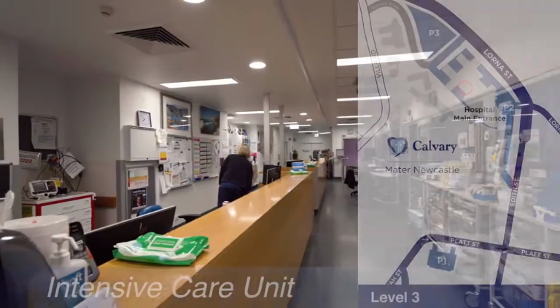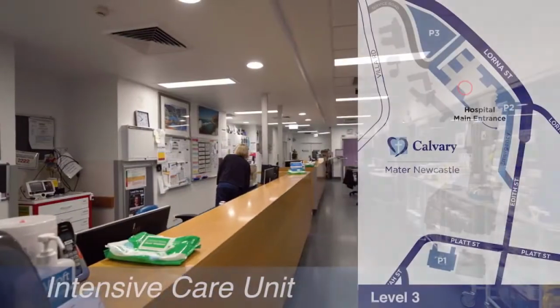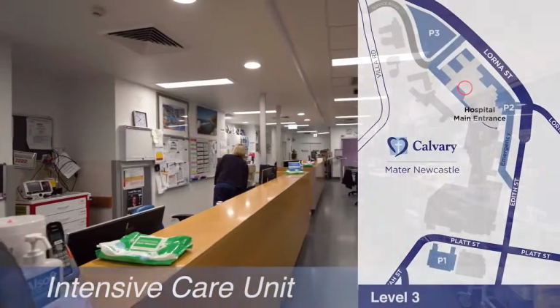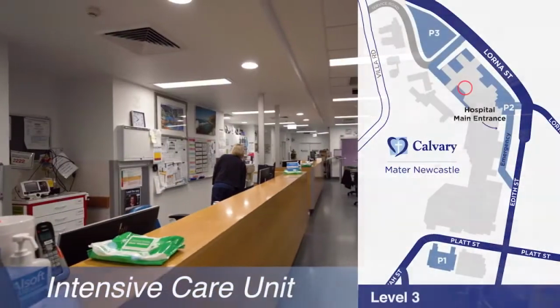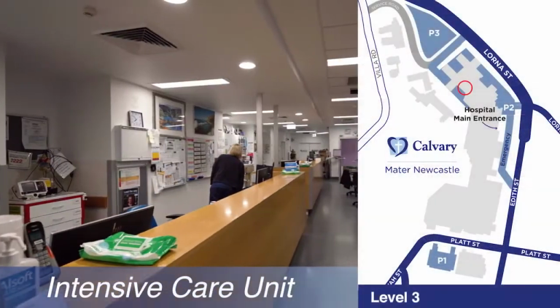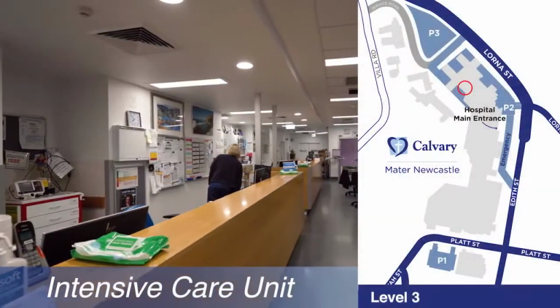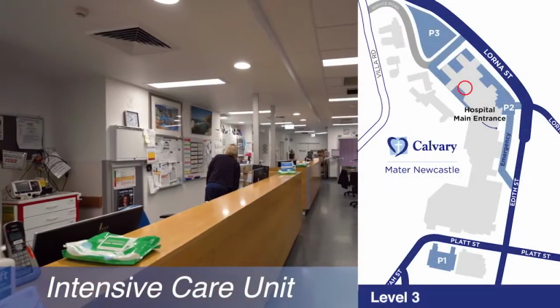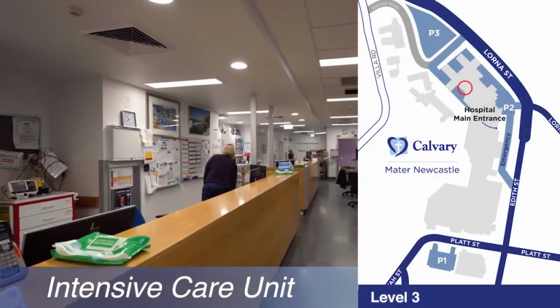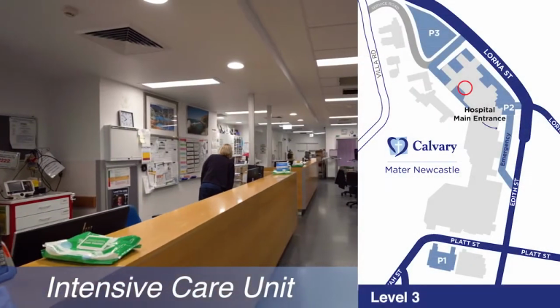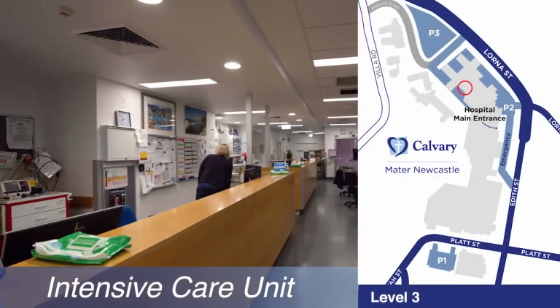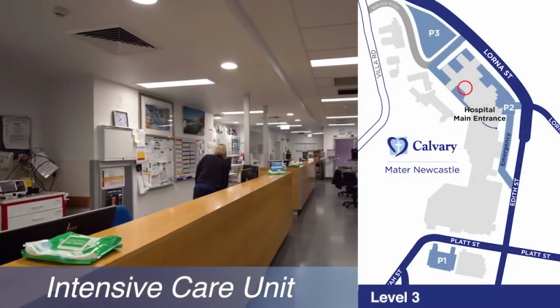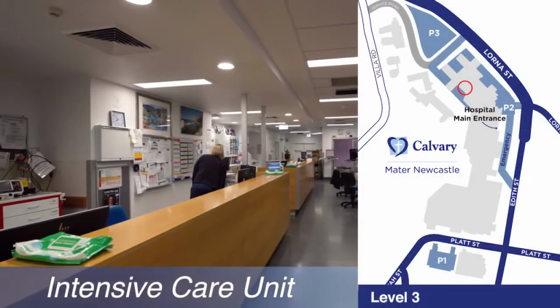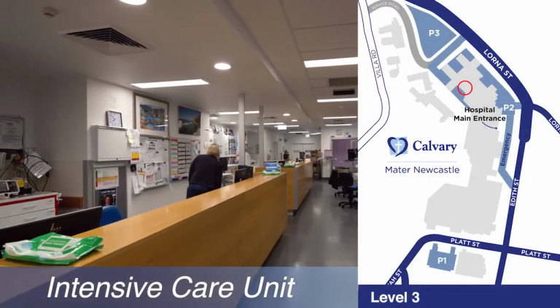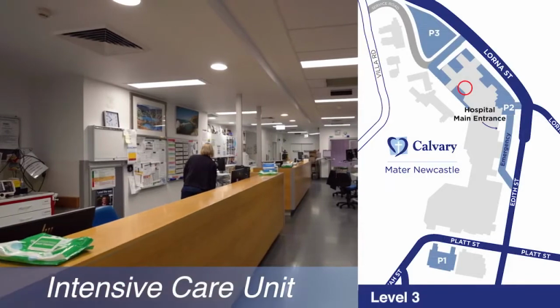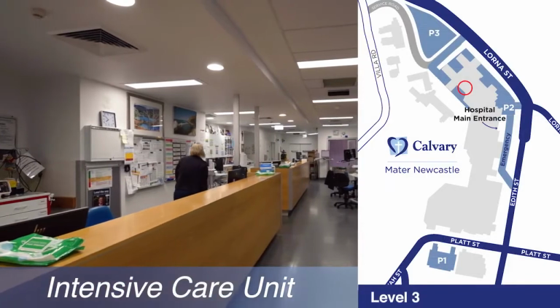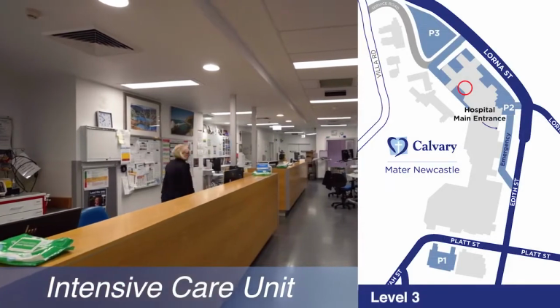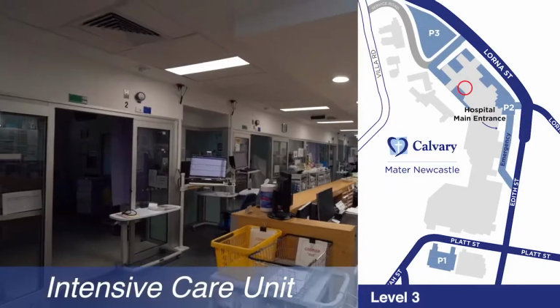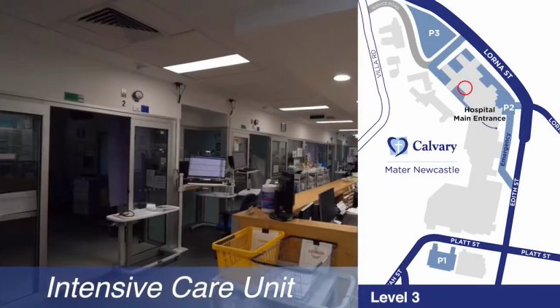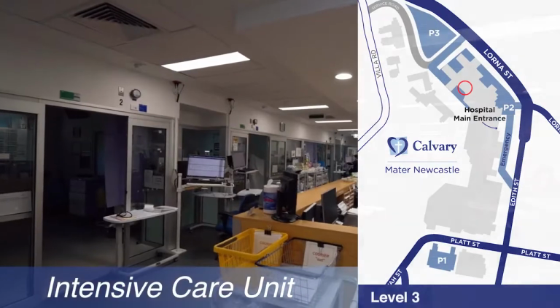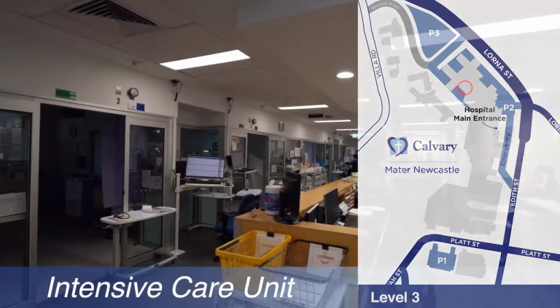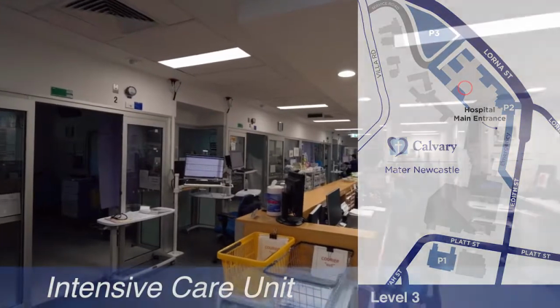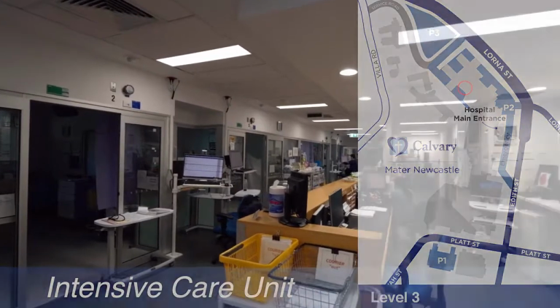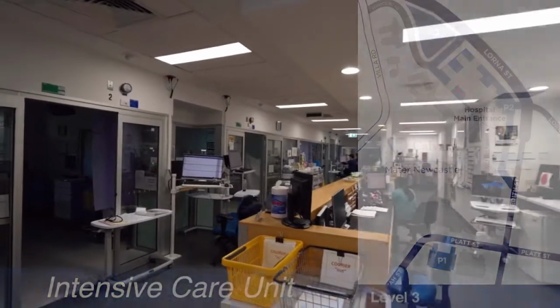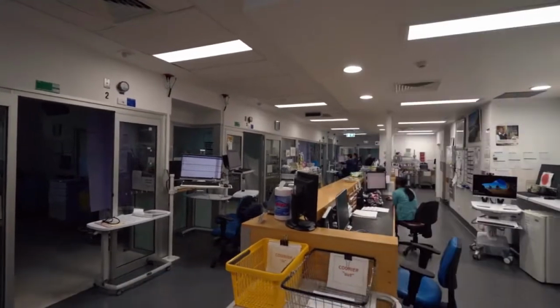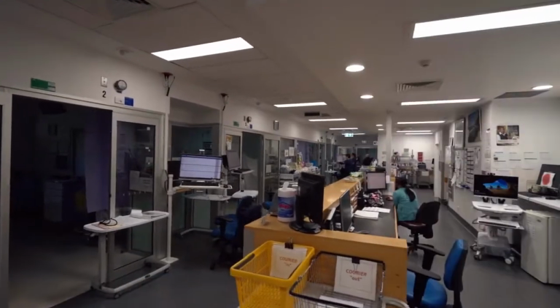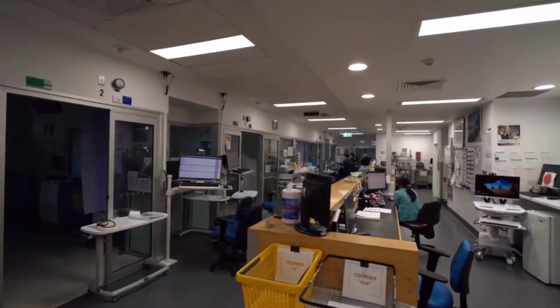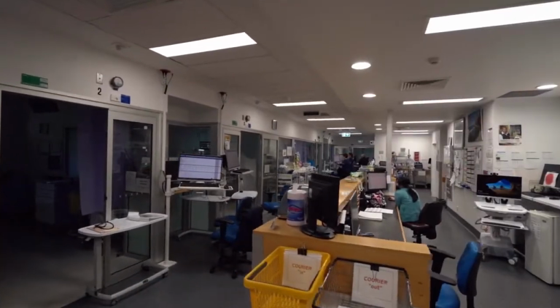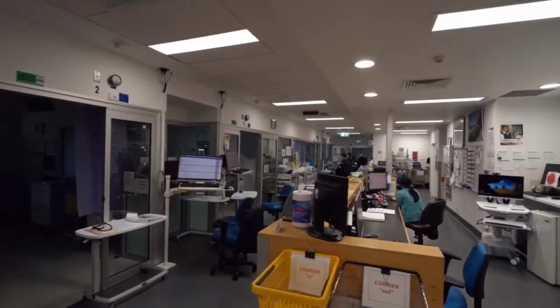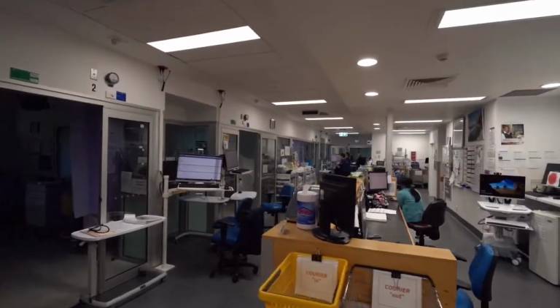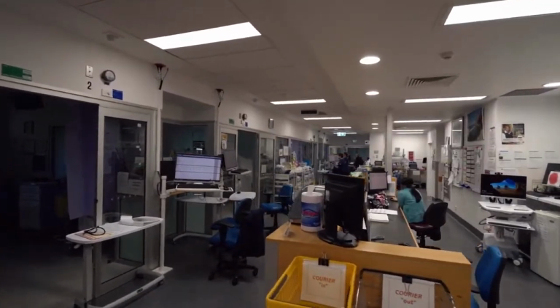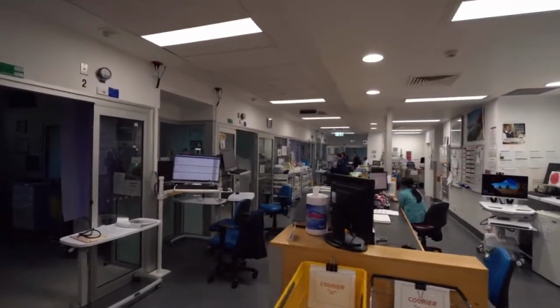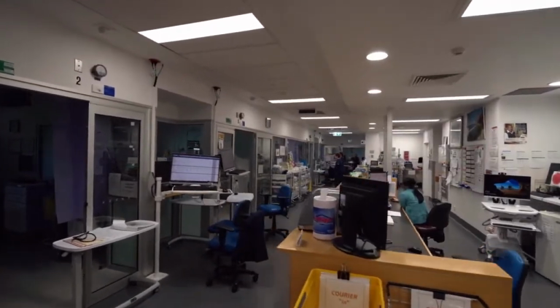The Mater has a six-bed intensive care unit staffed by nurses, senior residents, registrars, and consultants.